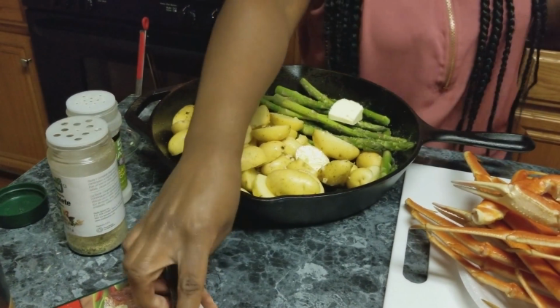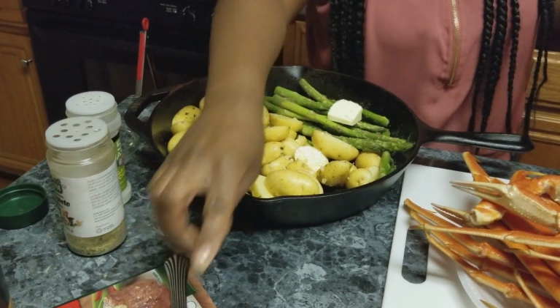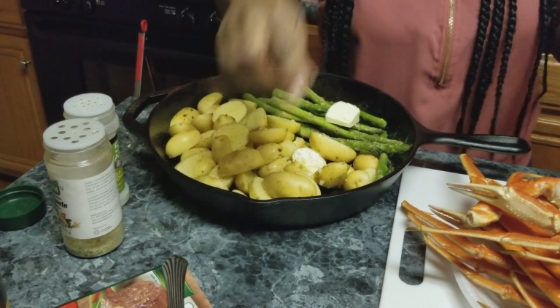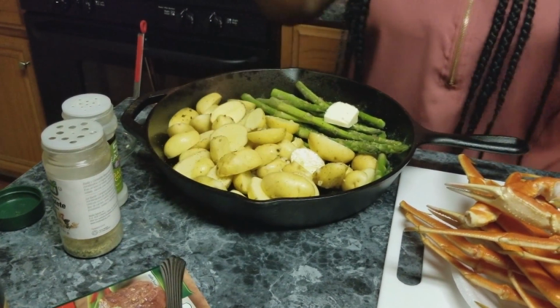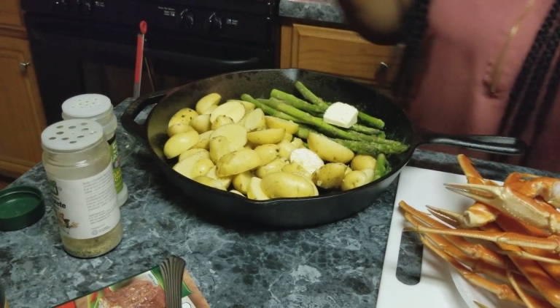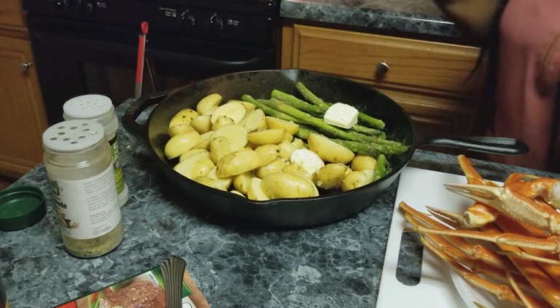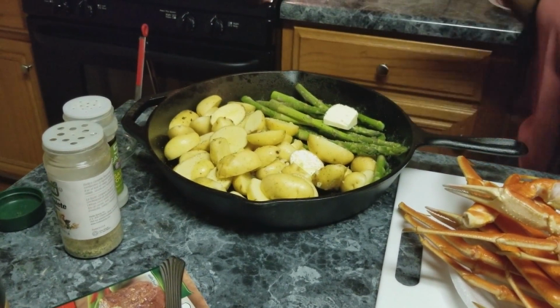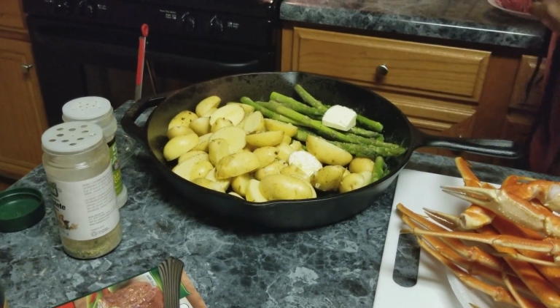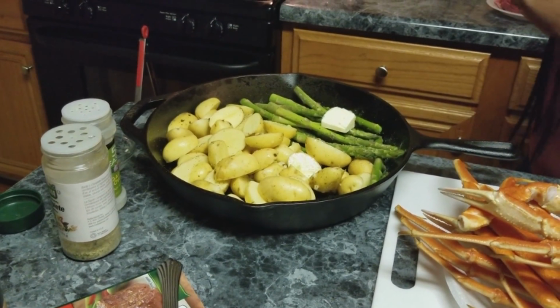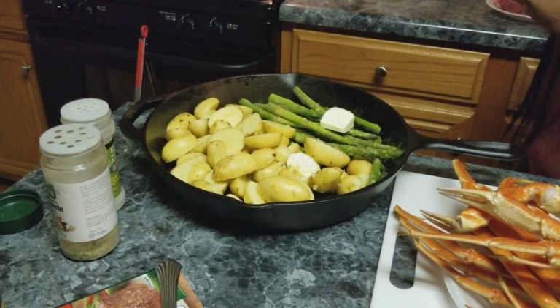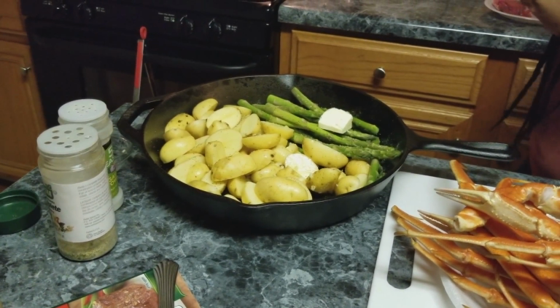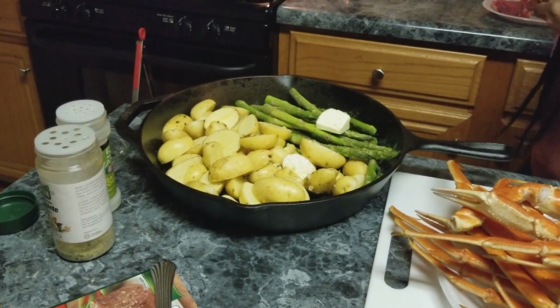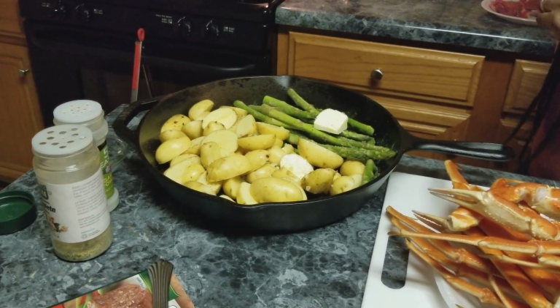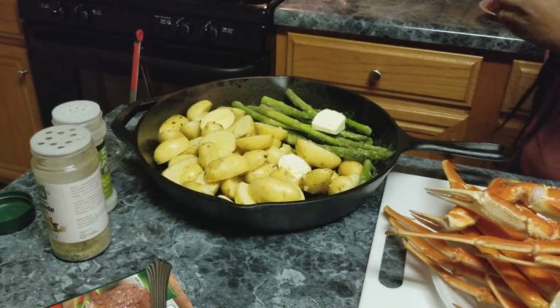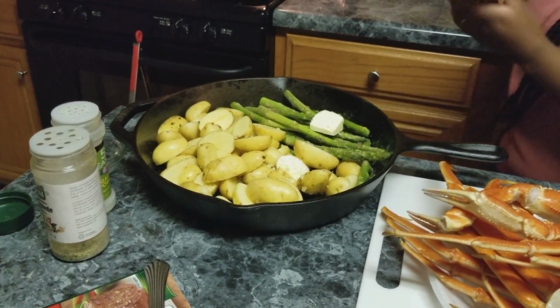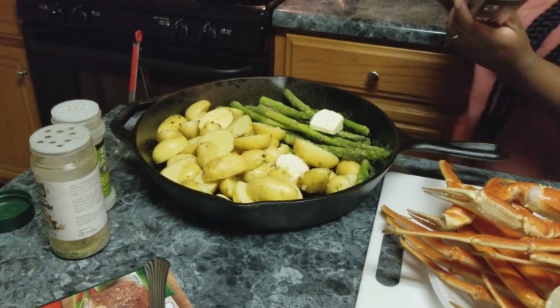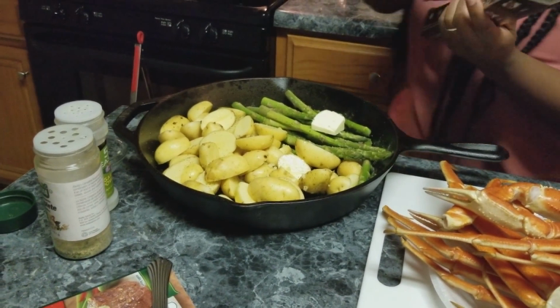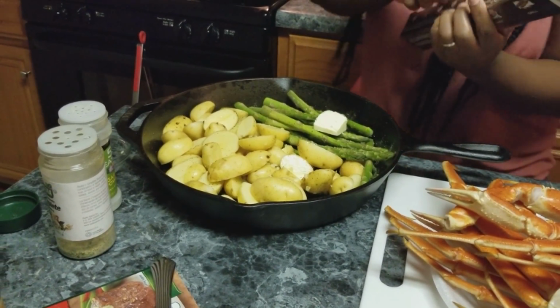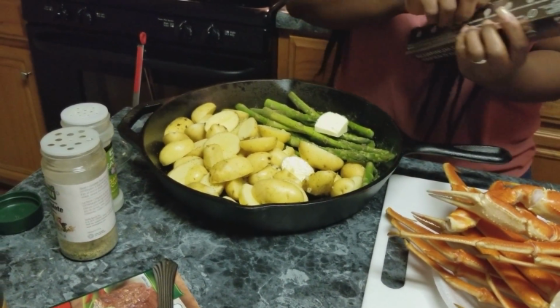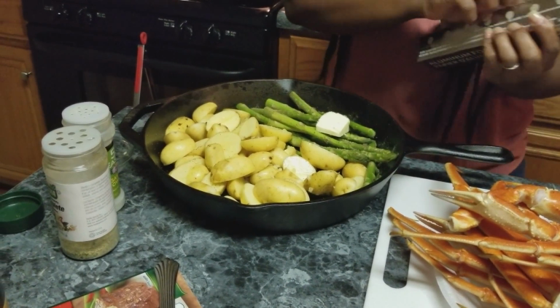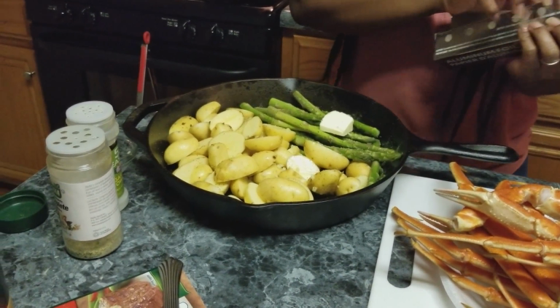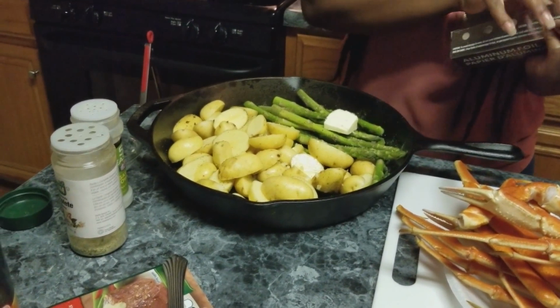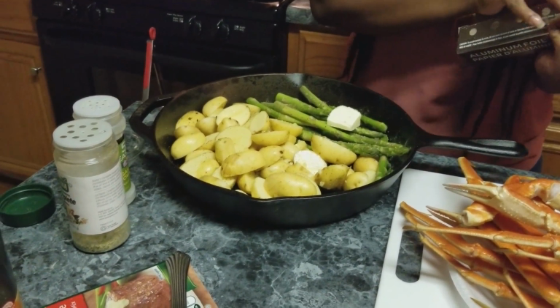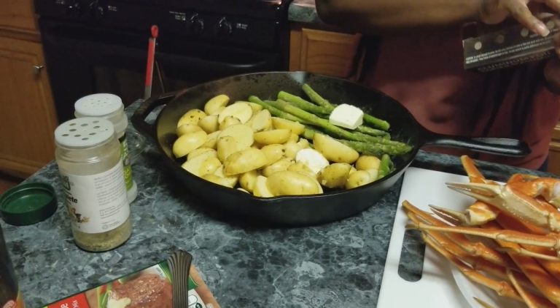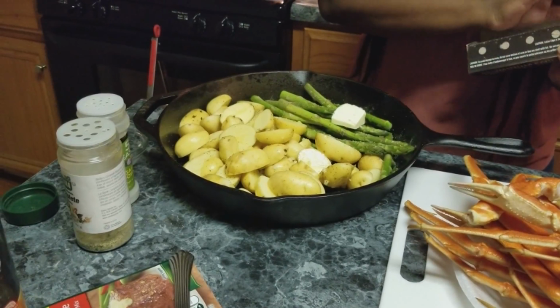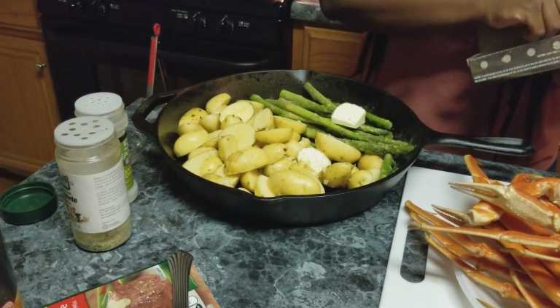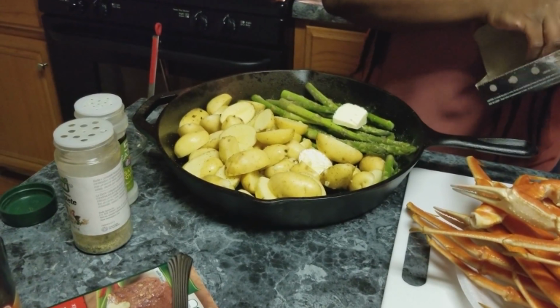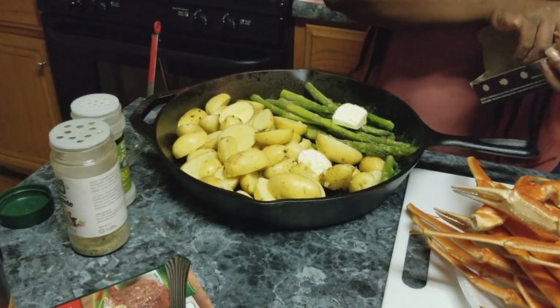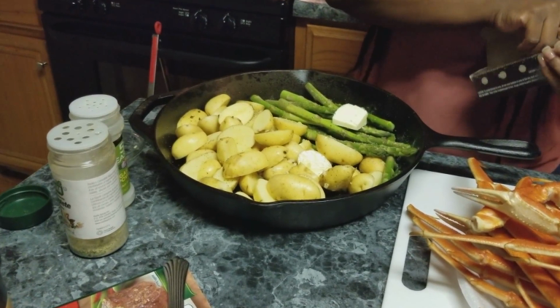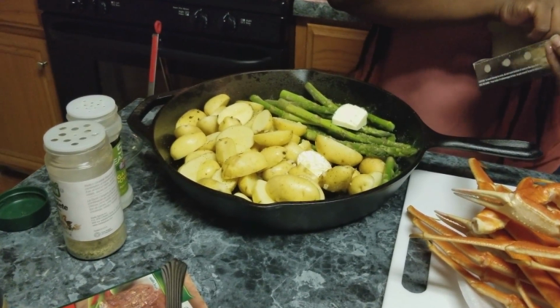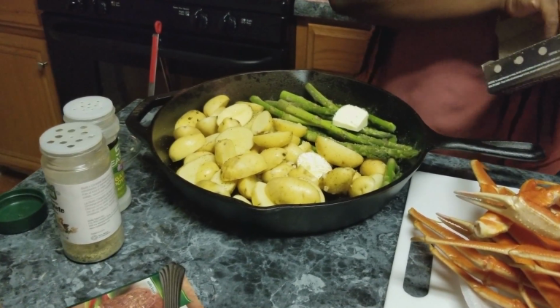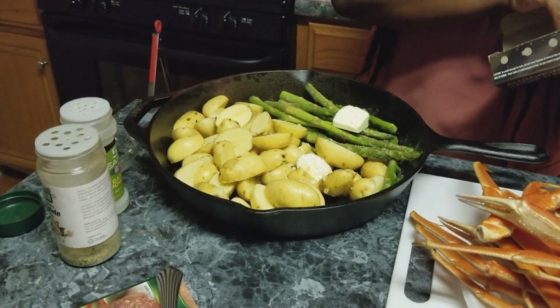Now I'm going to cover this and place it in the oven and let this cook for about 30 minutes.